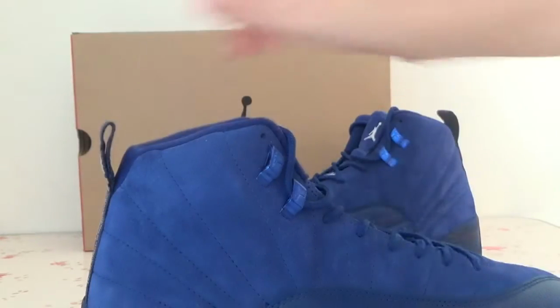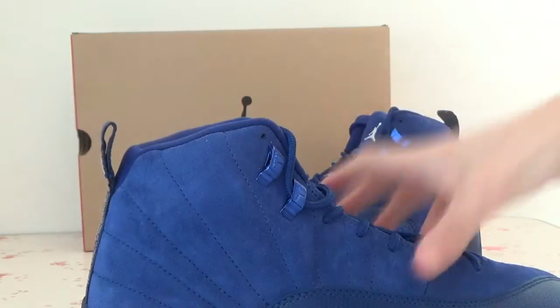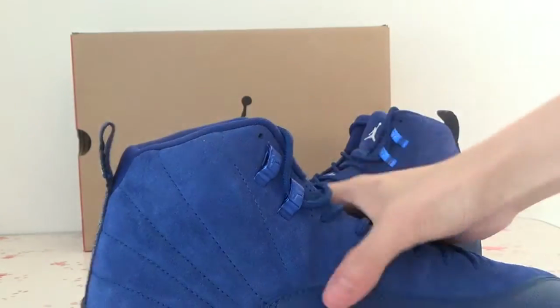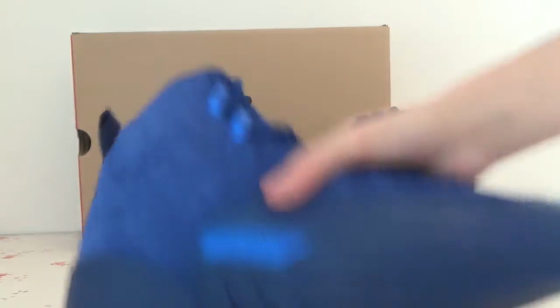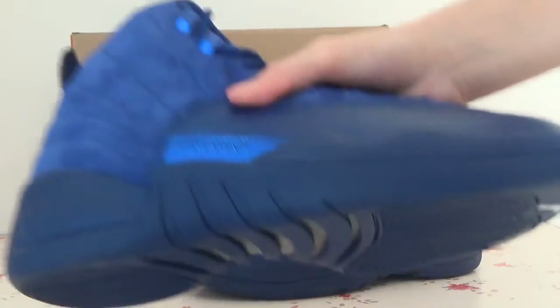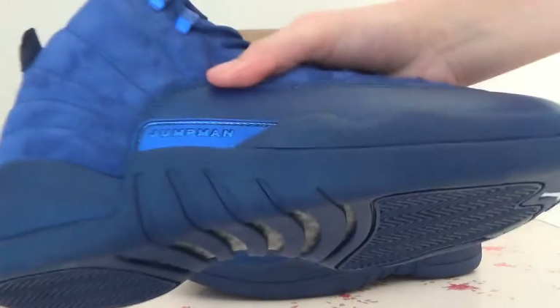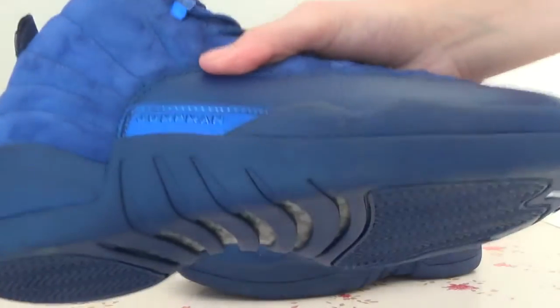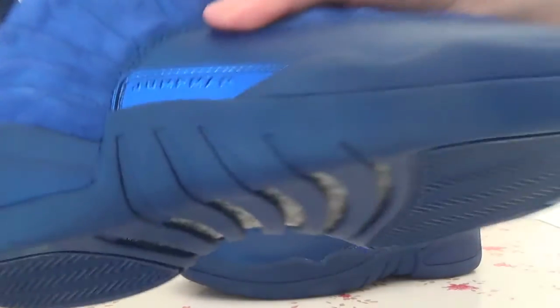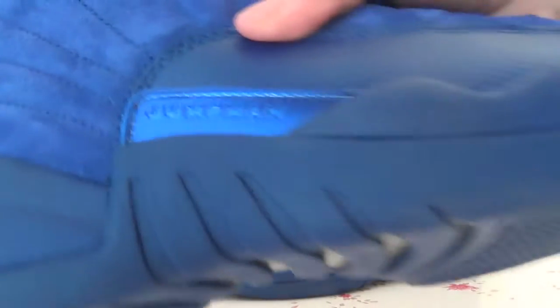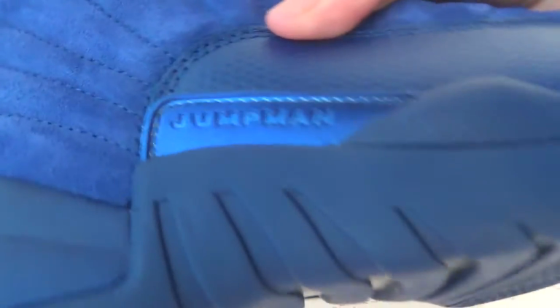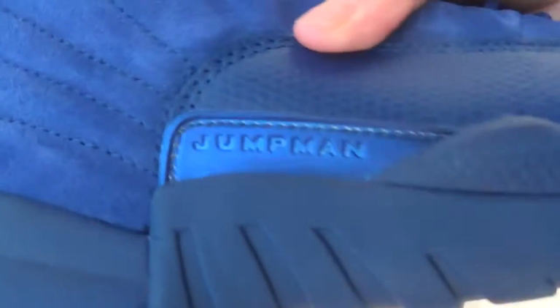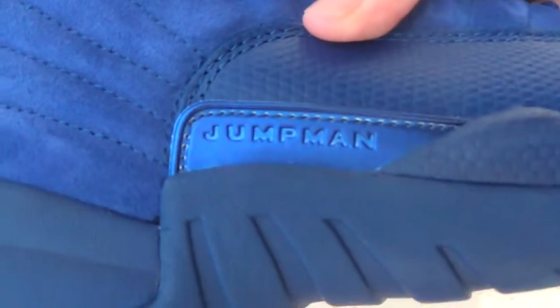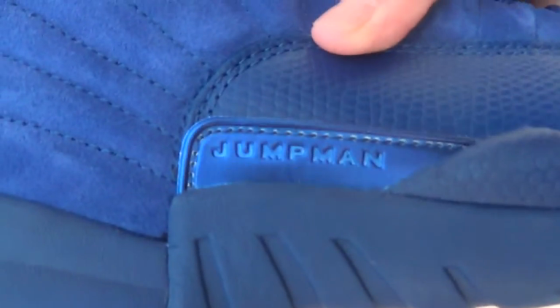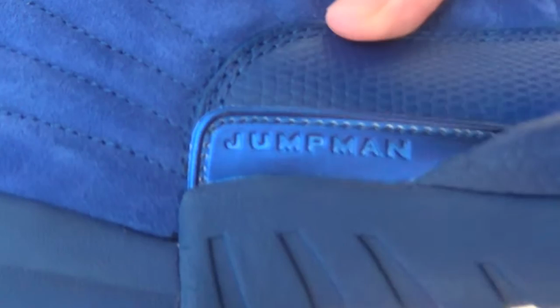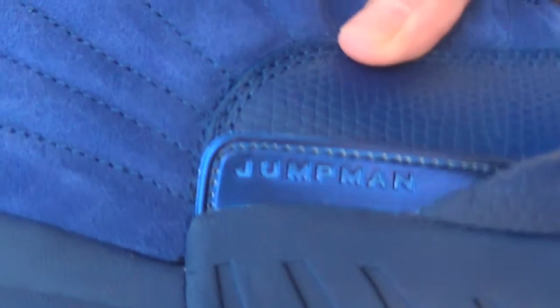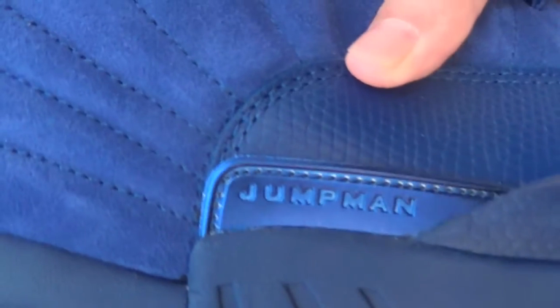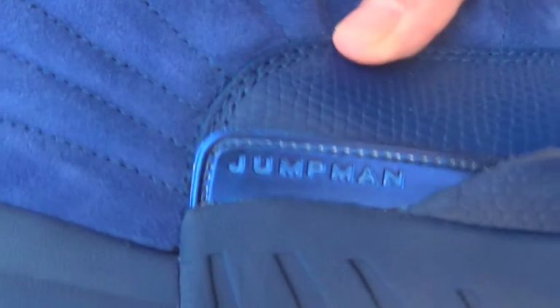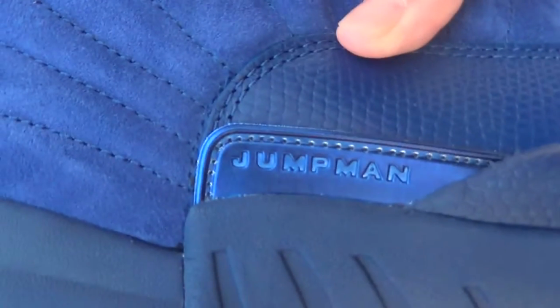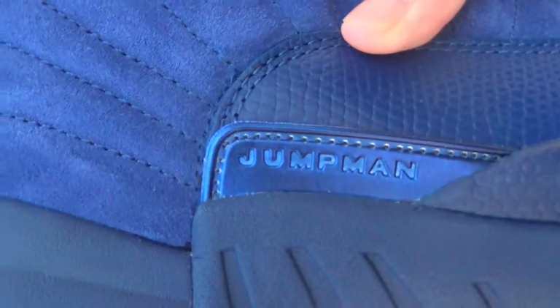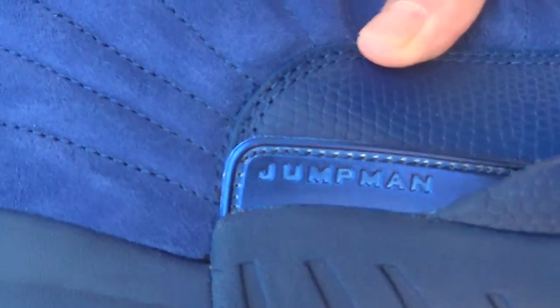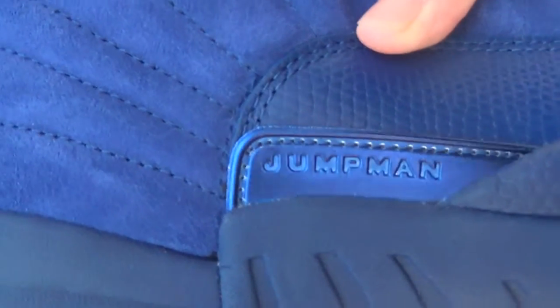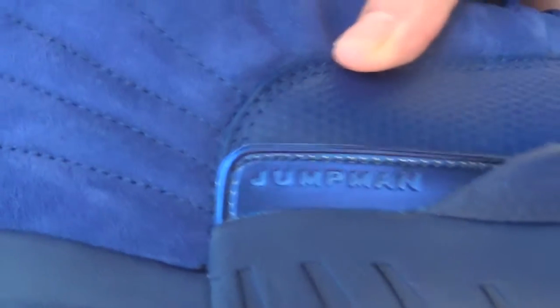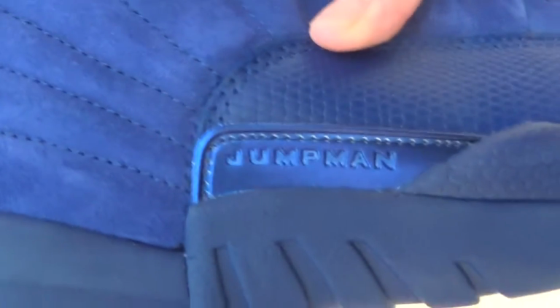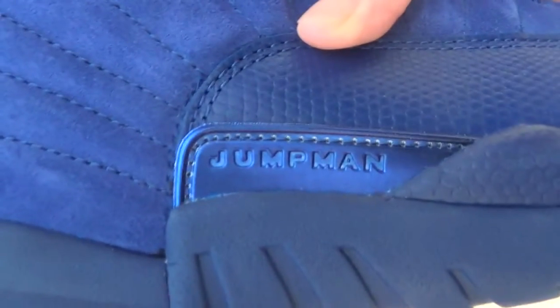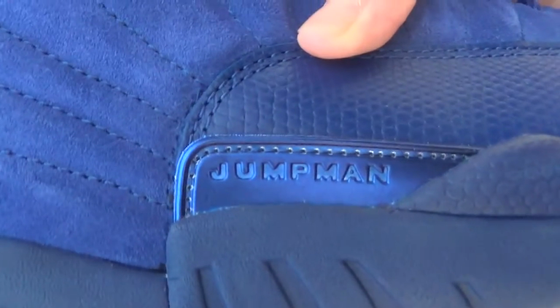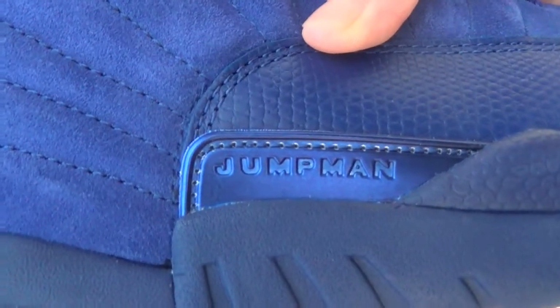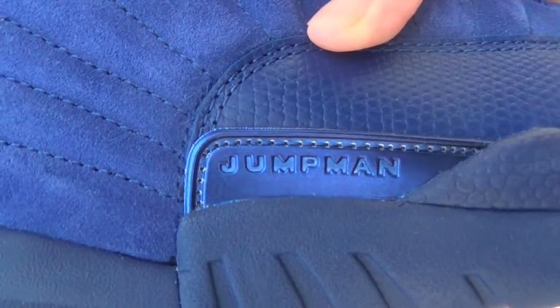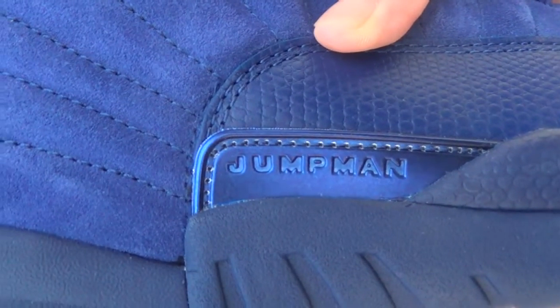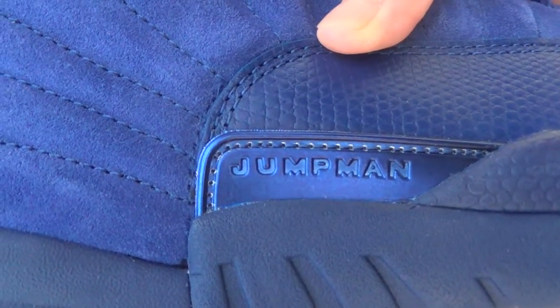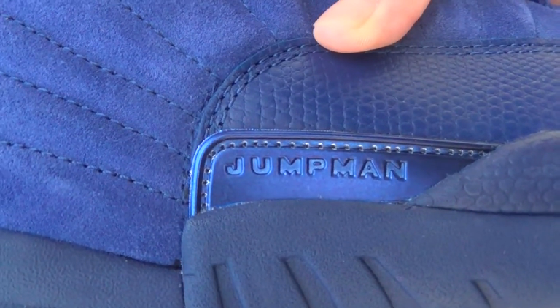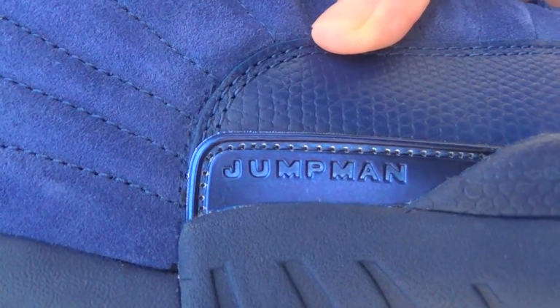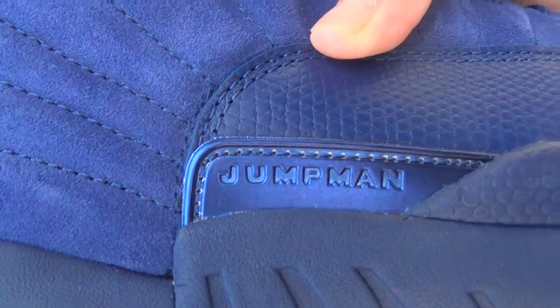On the other side, you can catch this purple part with the Jumpman's words on it.